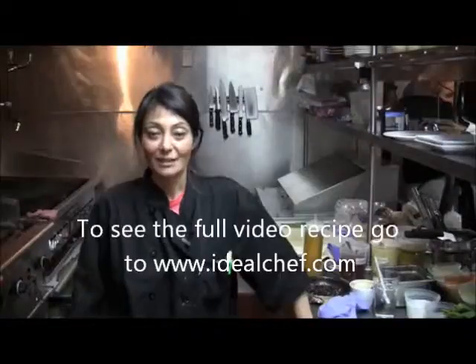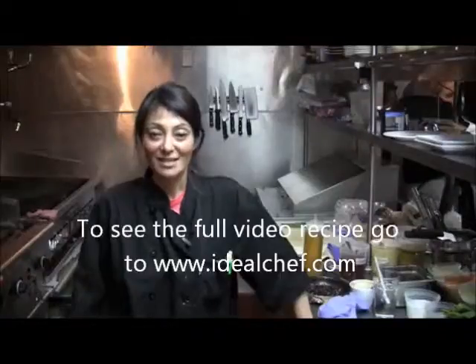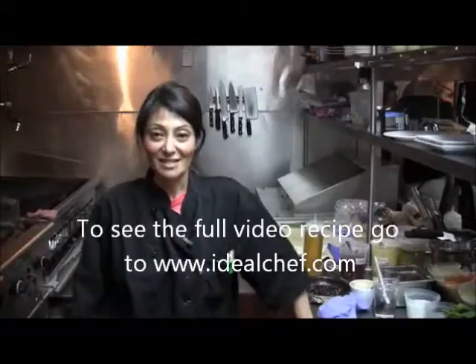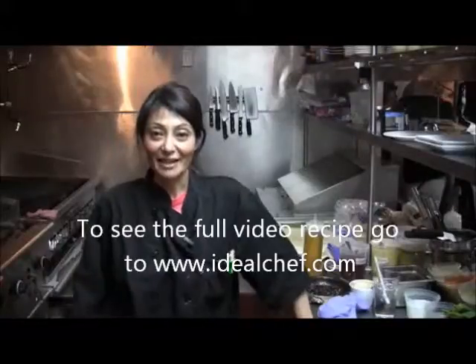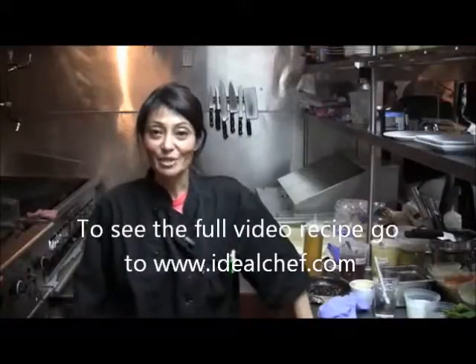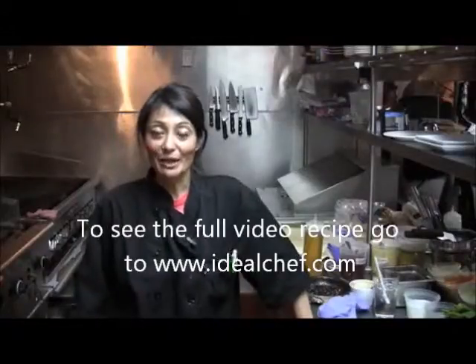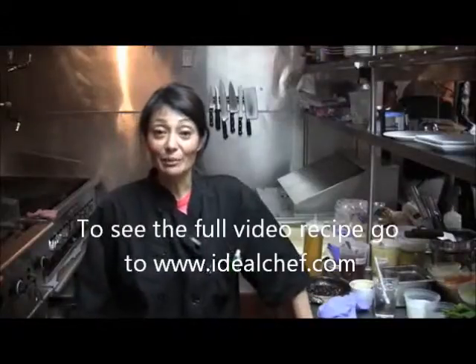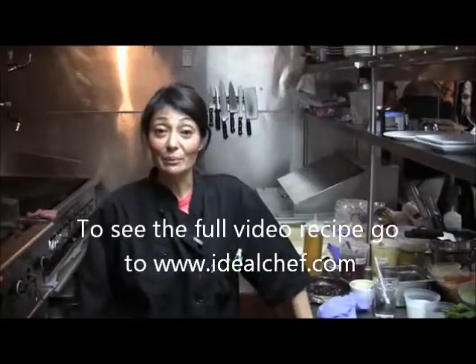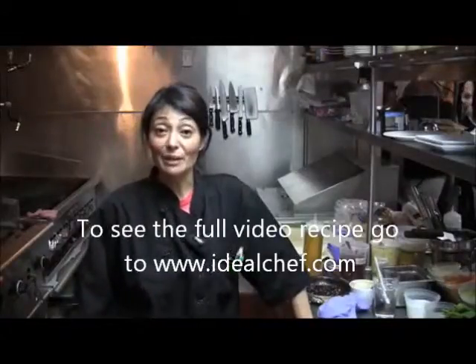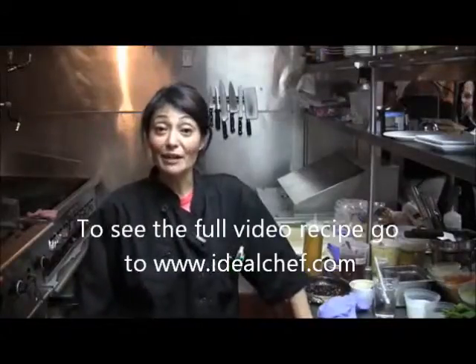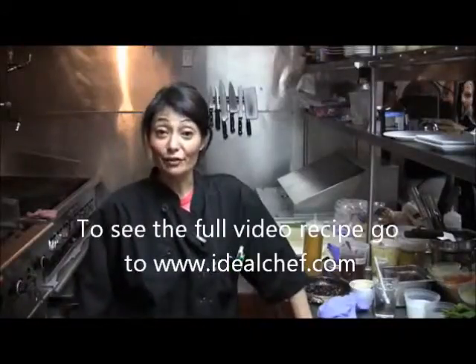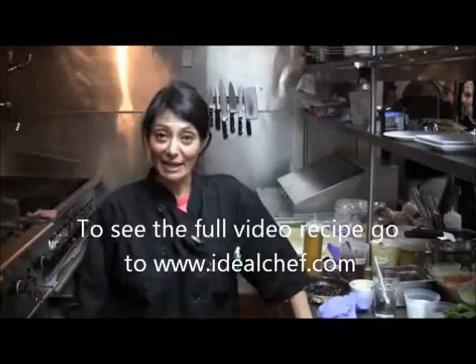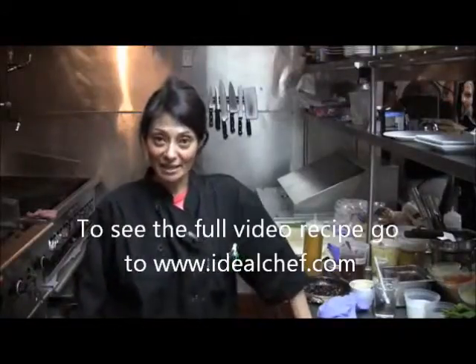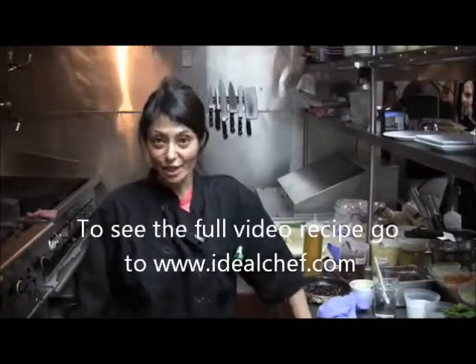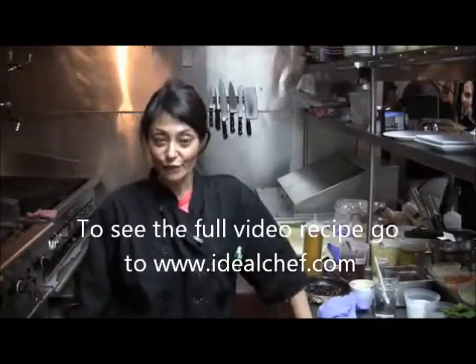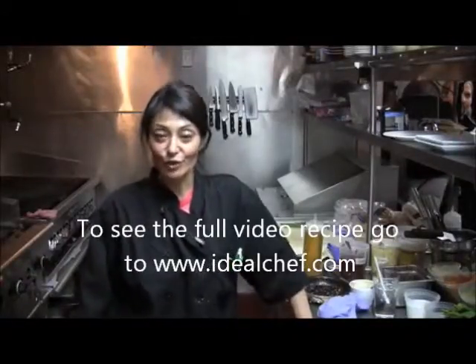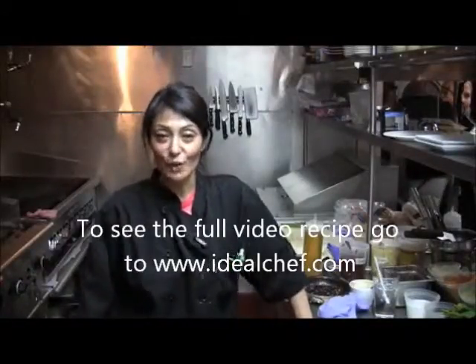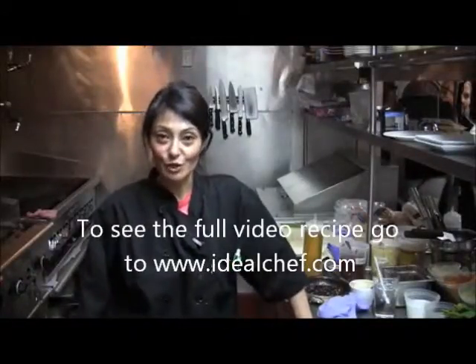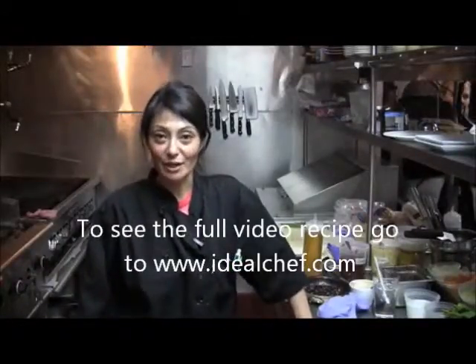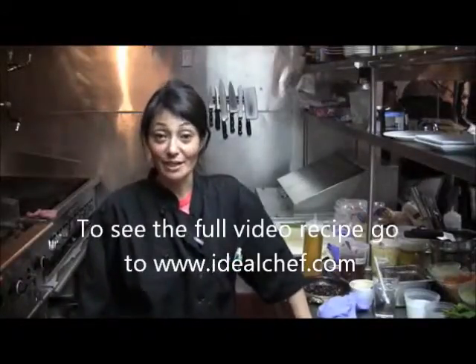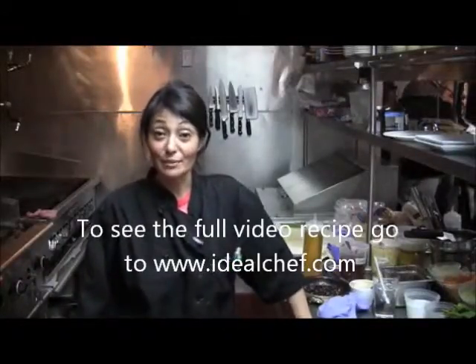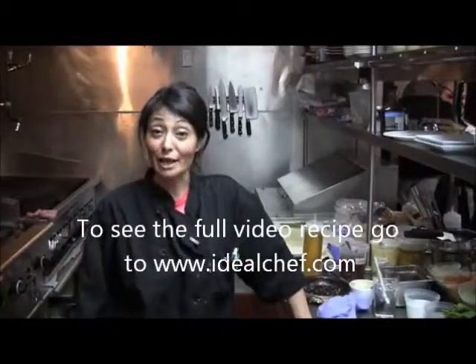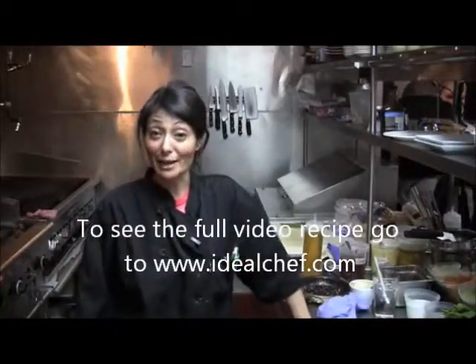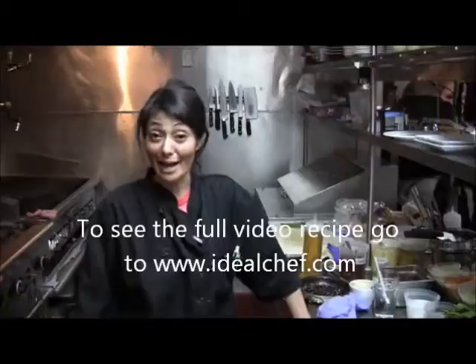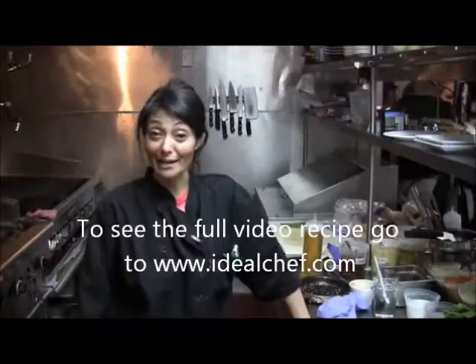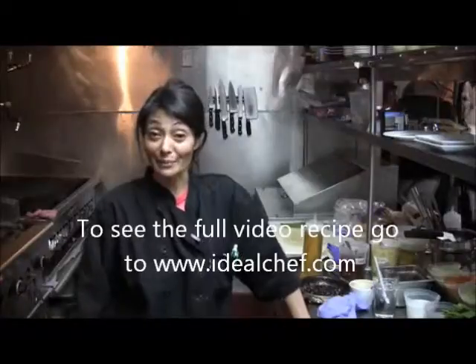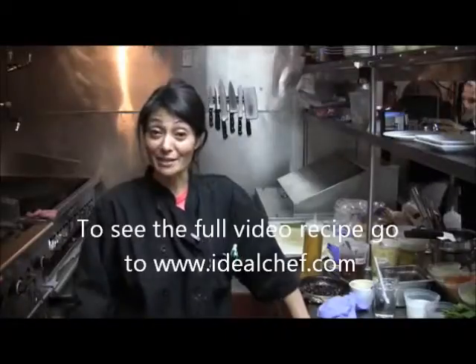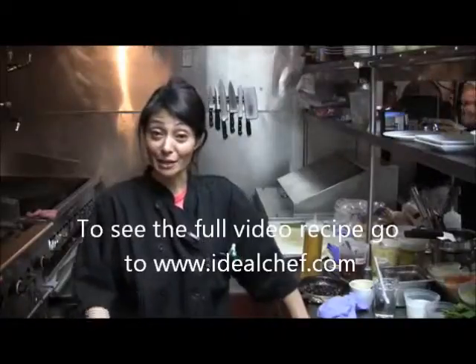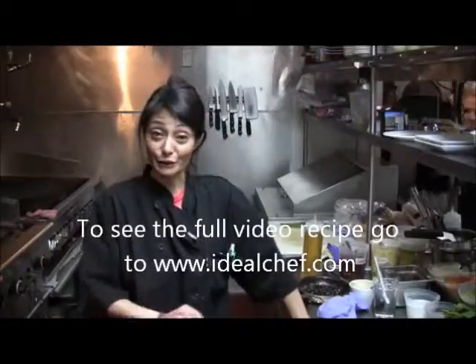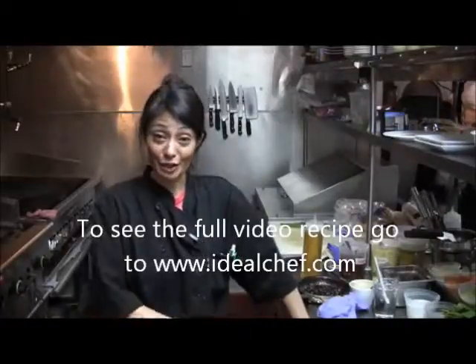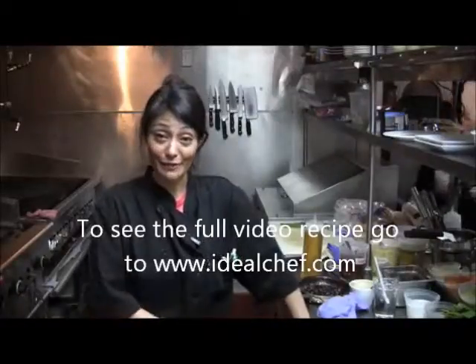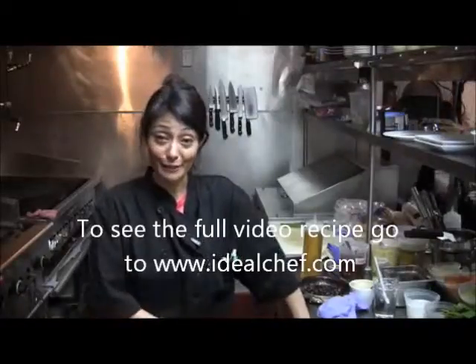This is Diane Demay and I'm coming live from 1834 Restaurant in downtown Manhattan. I'm the executive chef there.